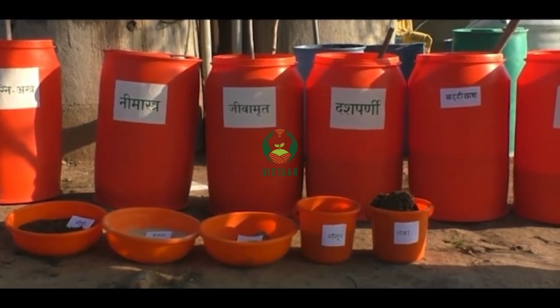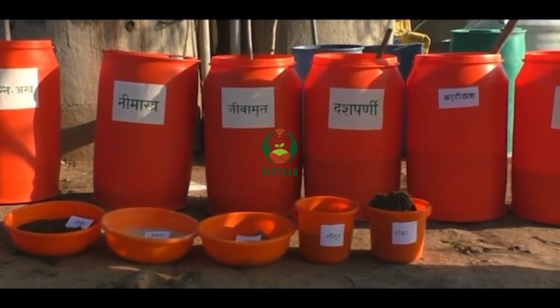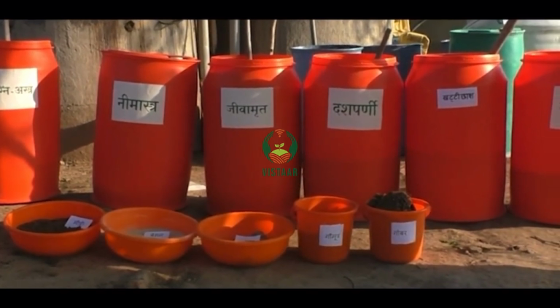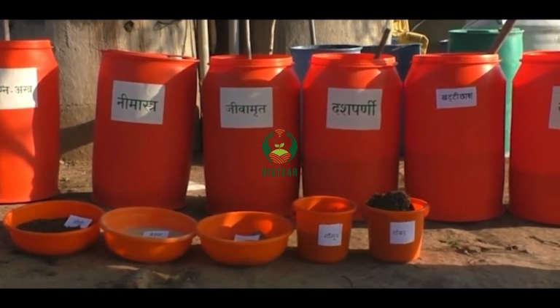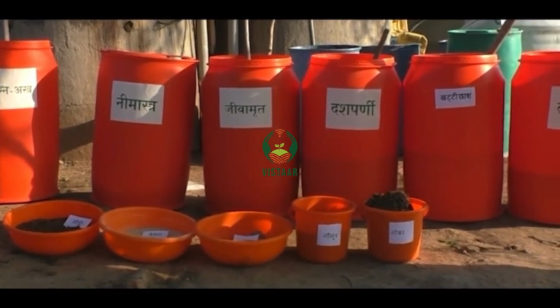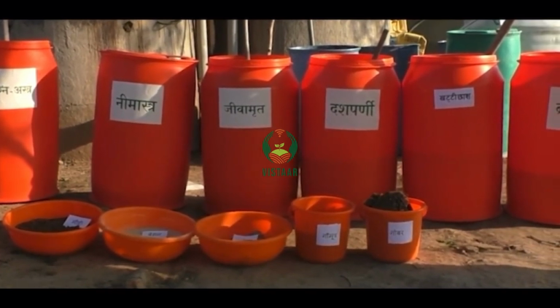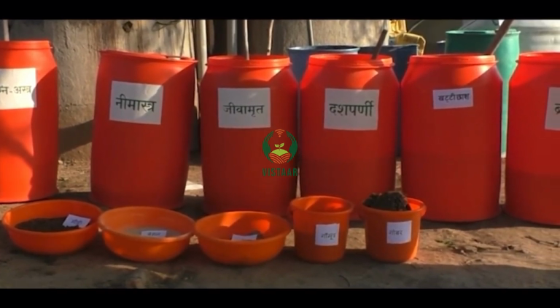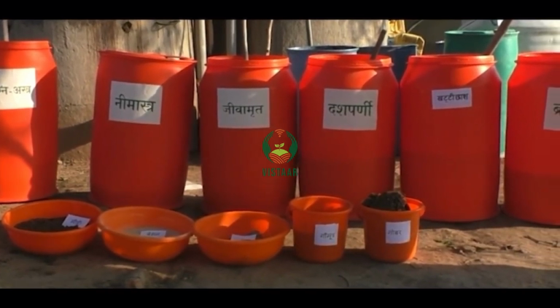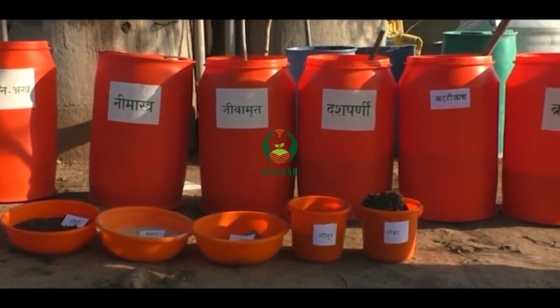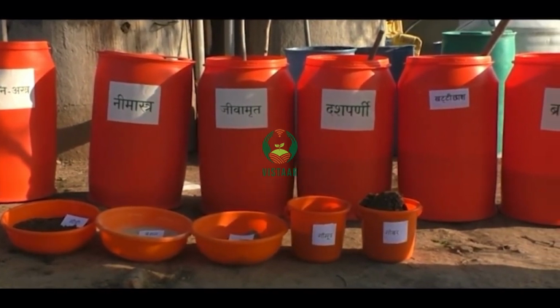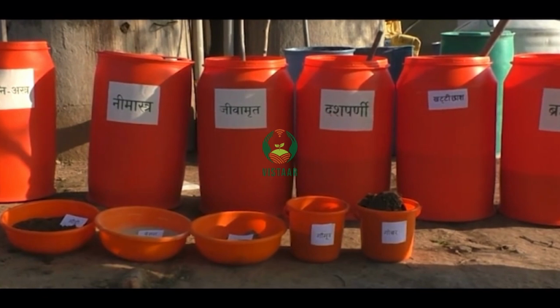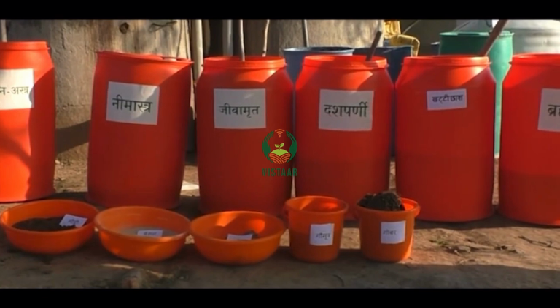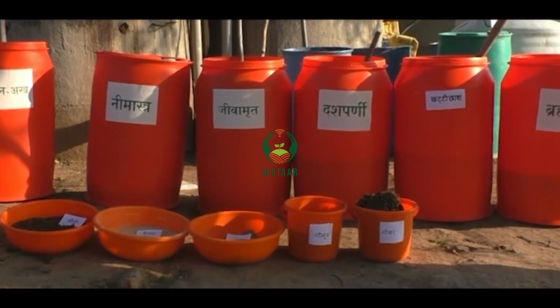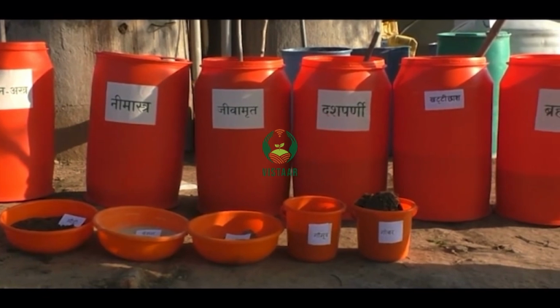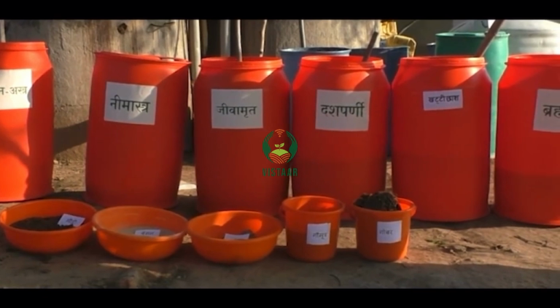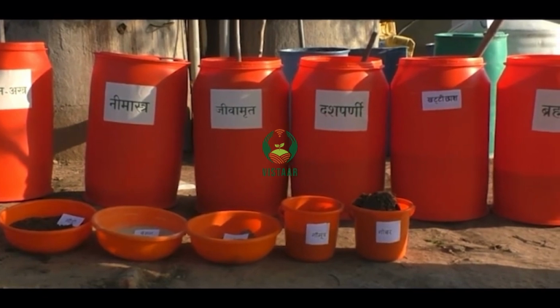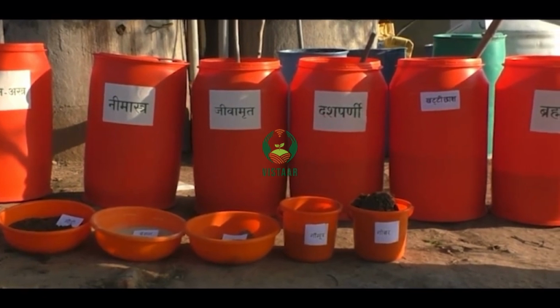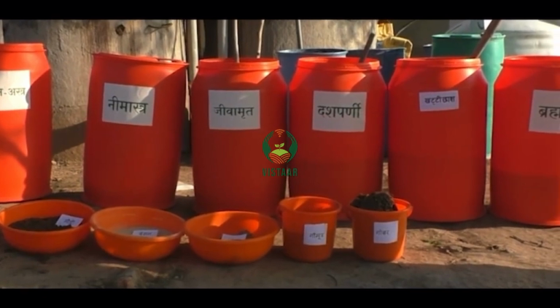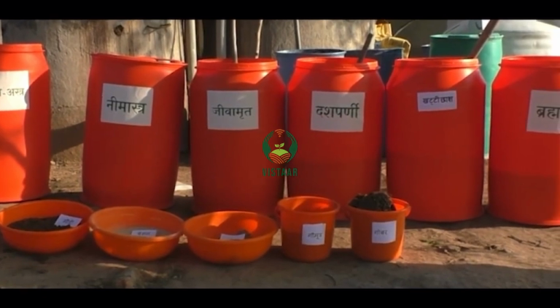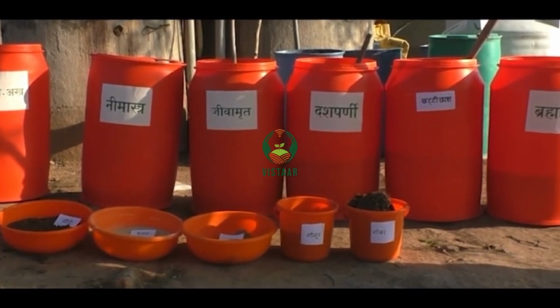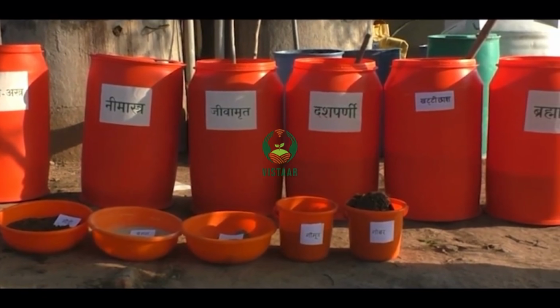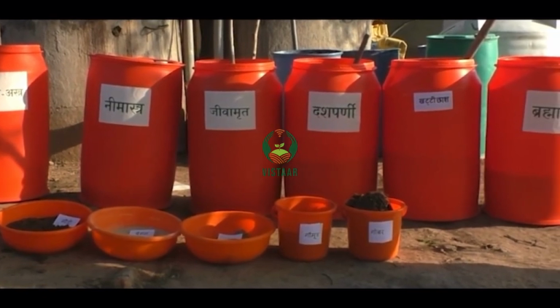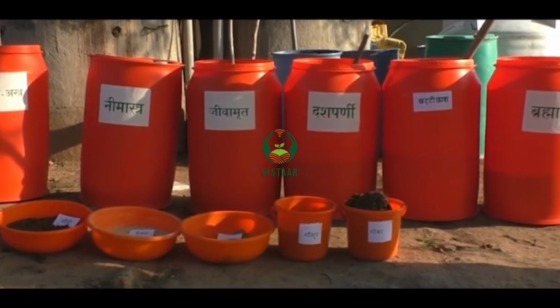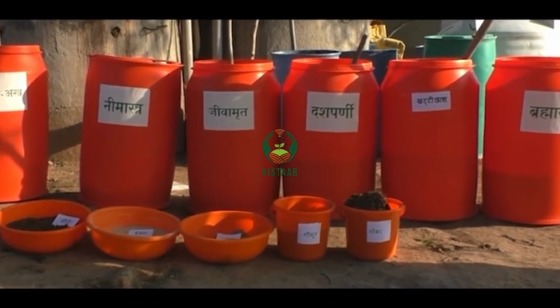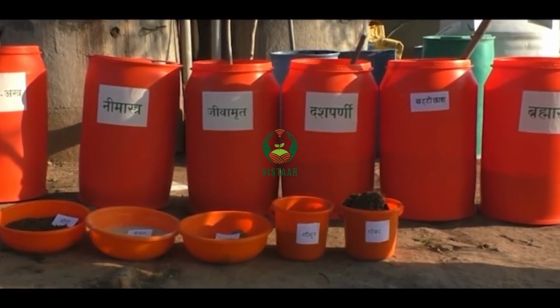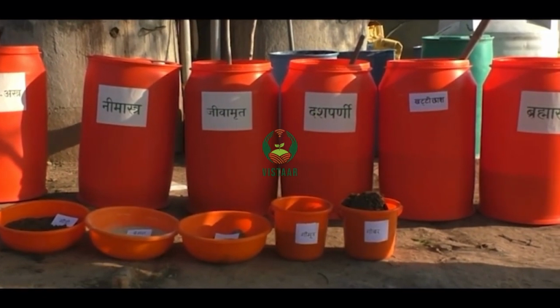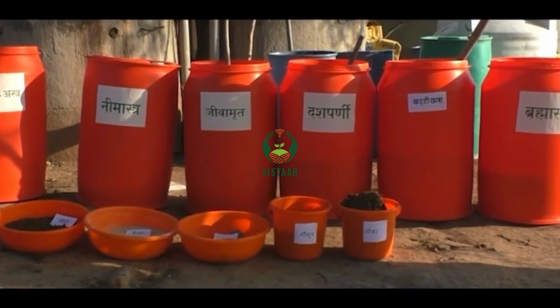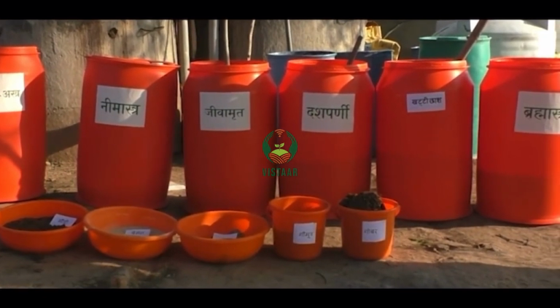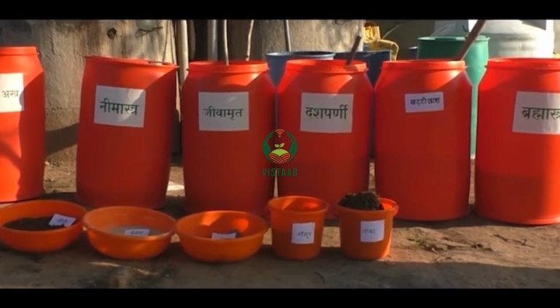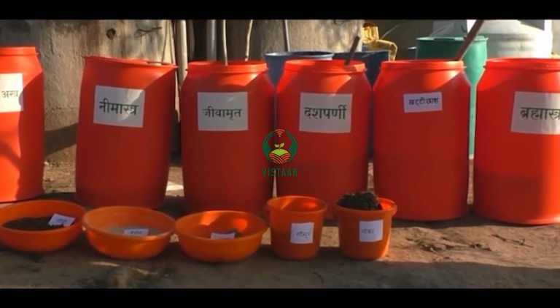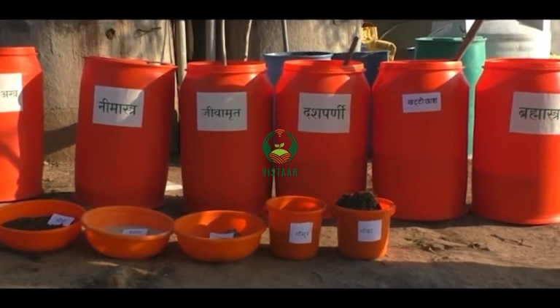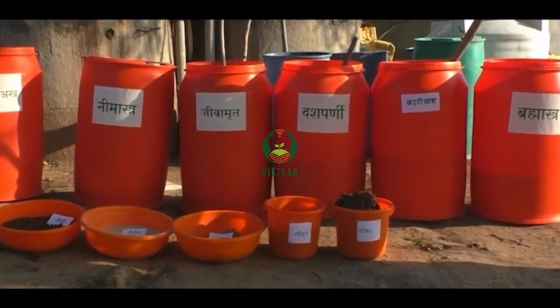In this way, sour lassi, Kandit, sawdust, etc. are effectively used for the prevention of various diseases in natural farming.